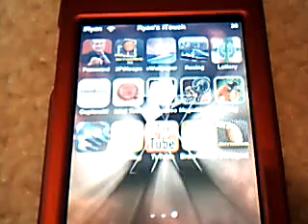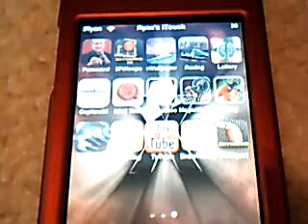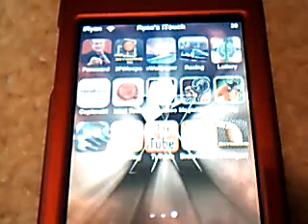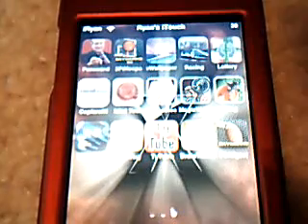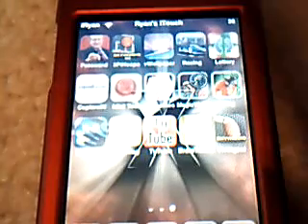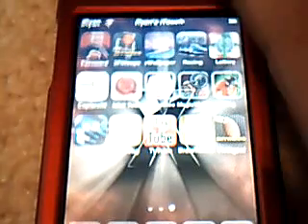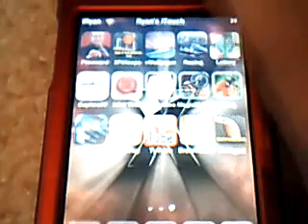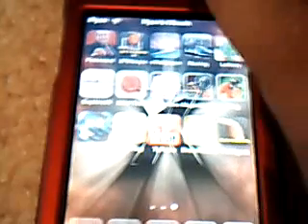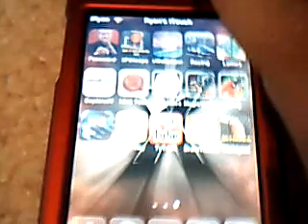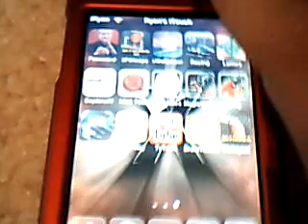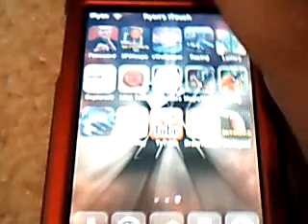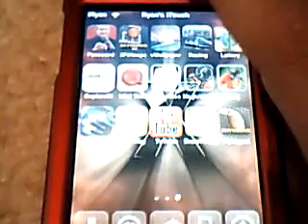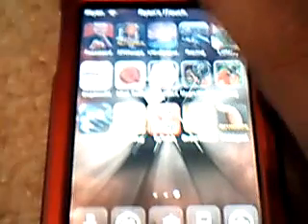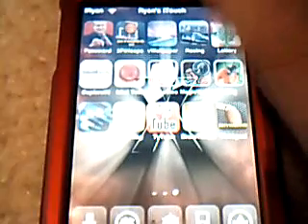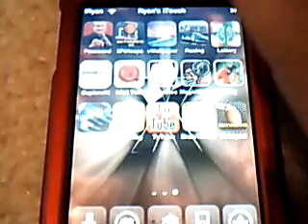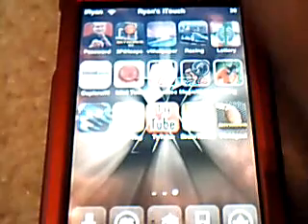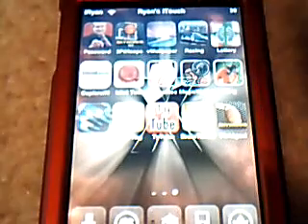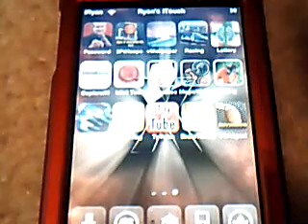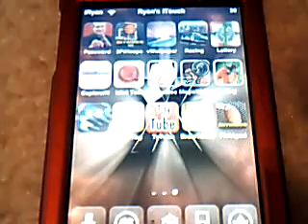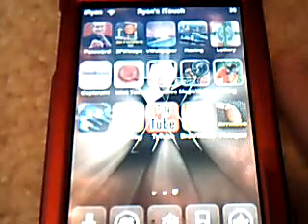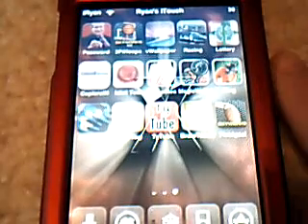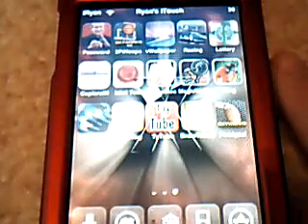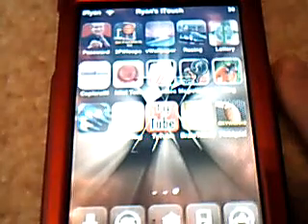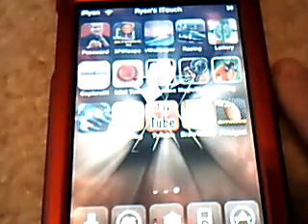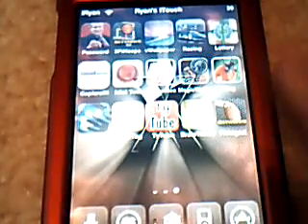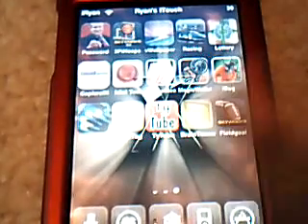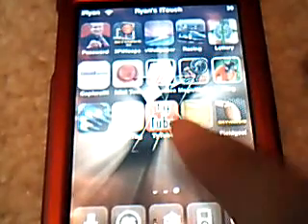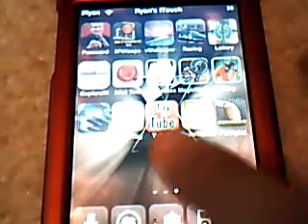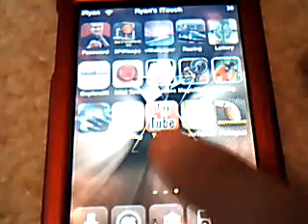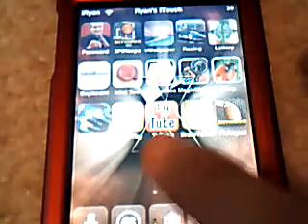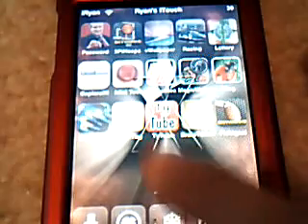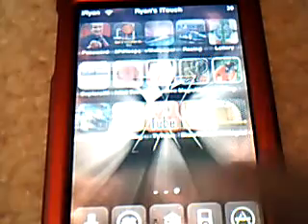Okay, how's it going YouTube? This is Mr. iPodTouch101 here. Today I'm going to start my first app review.